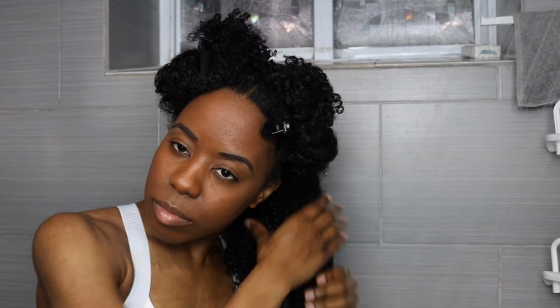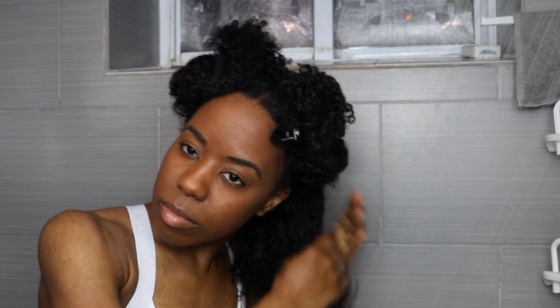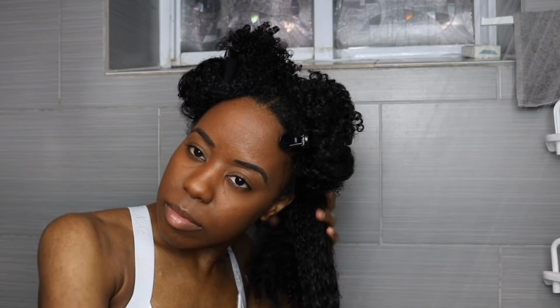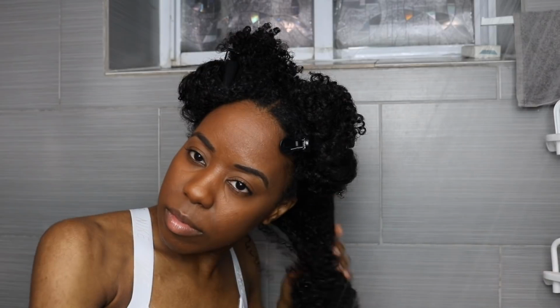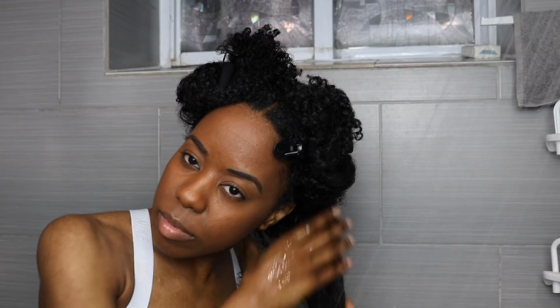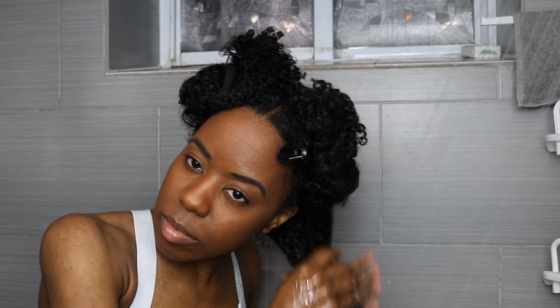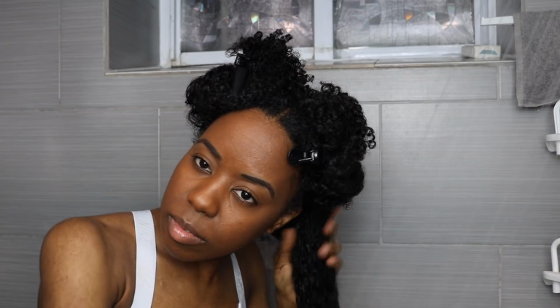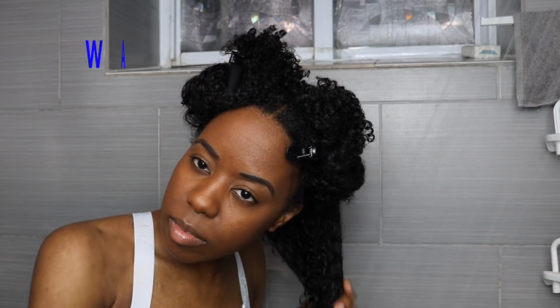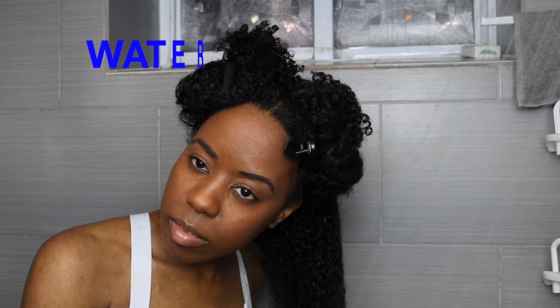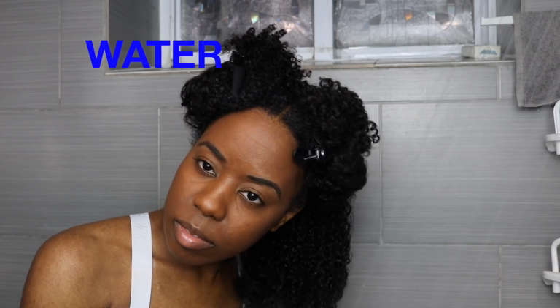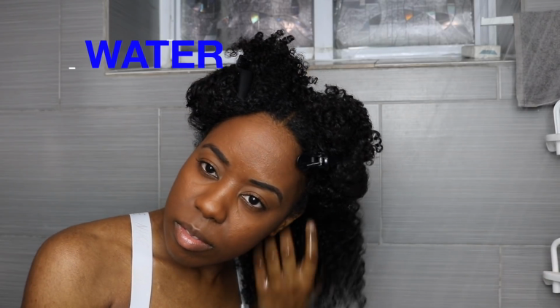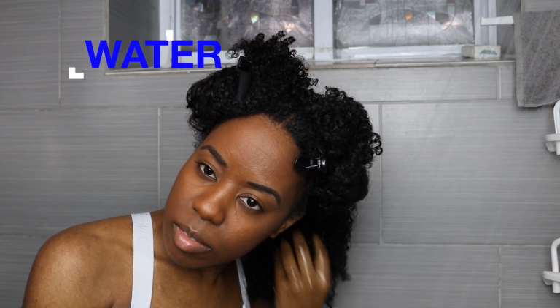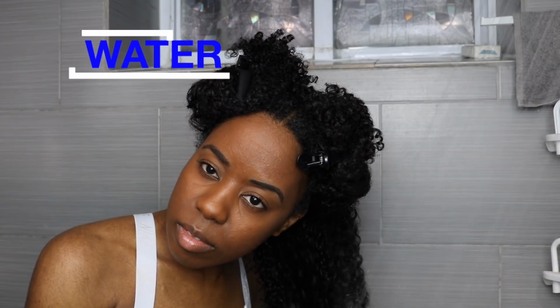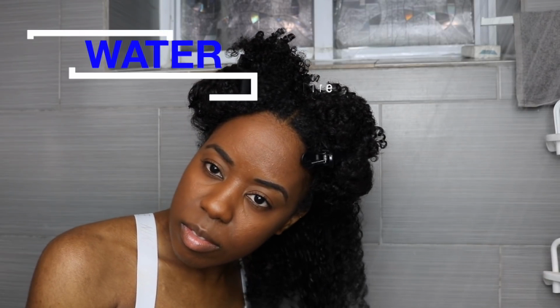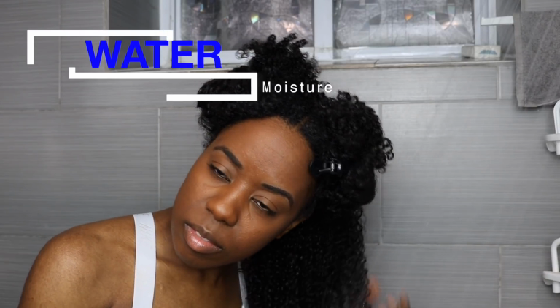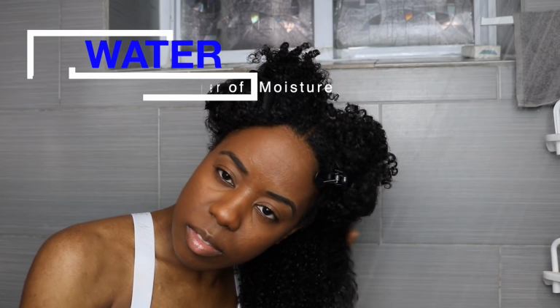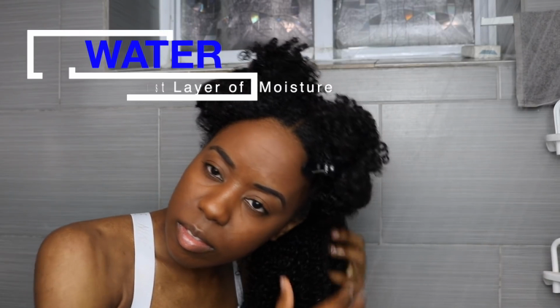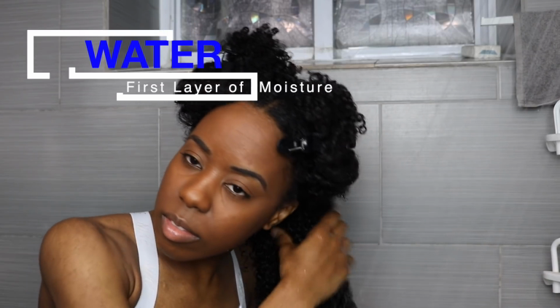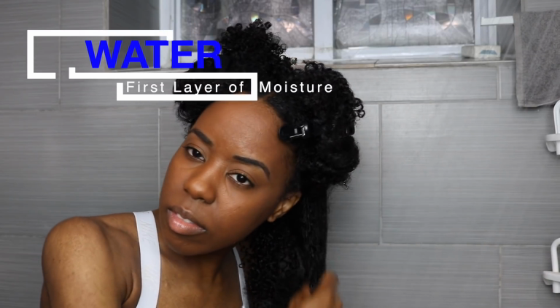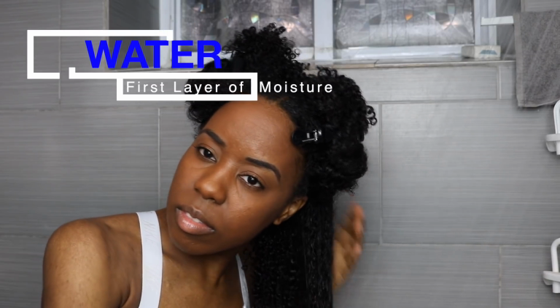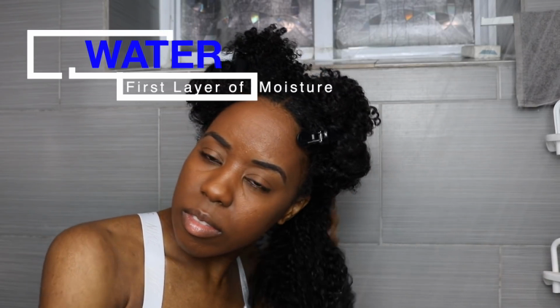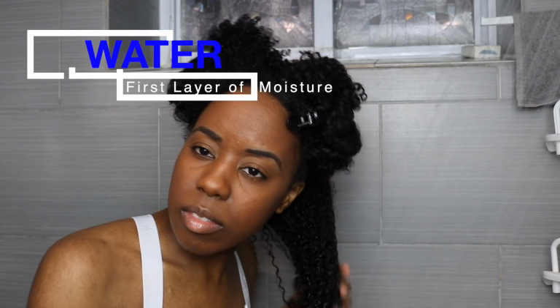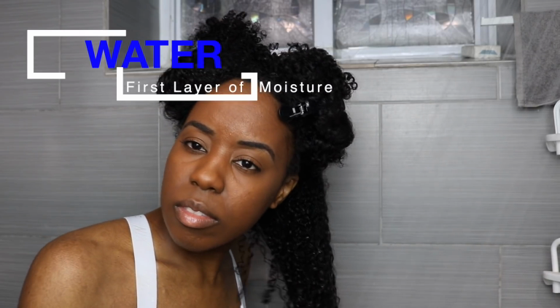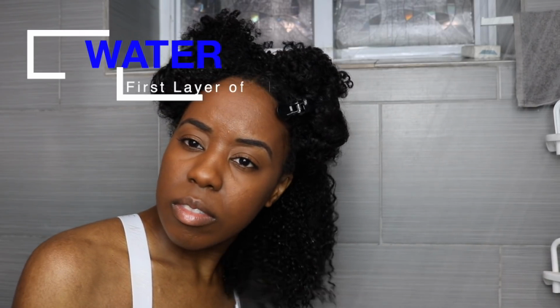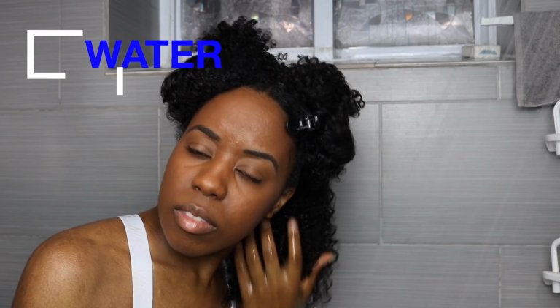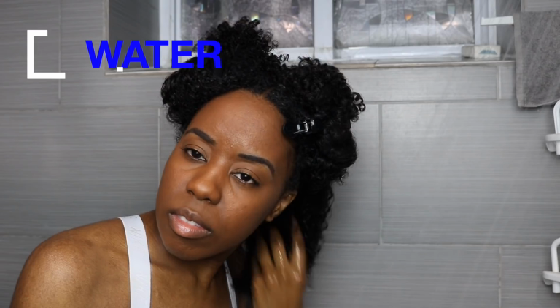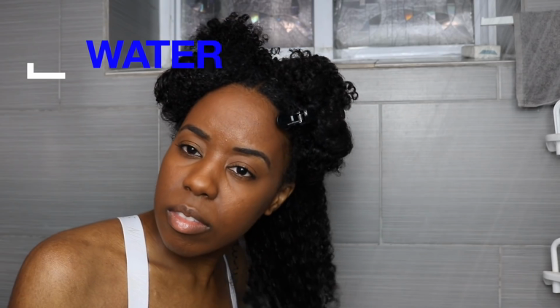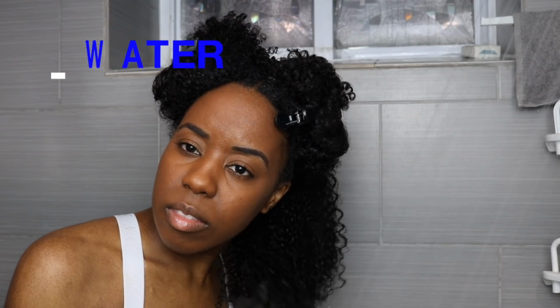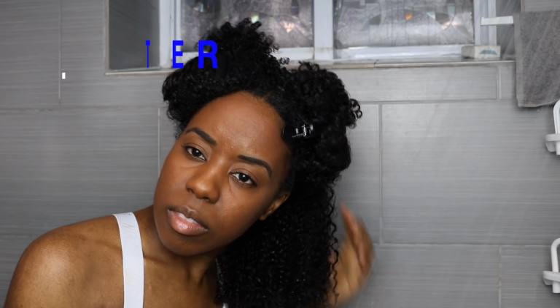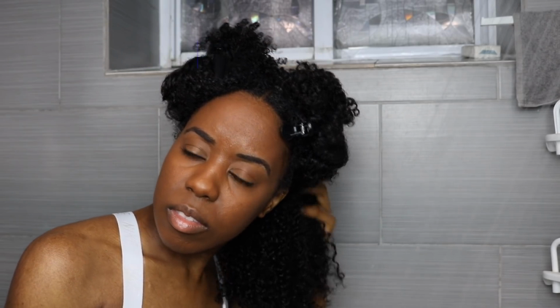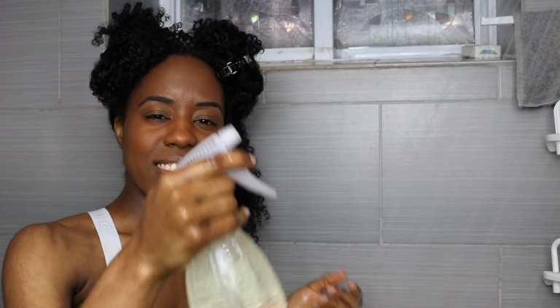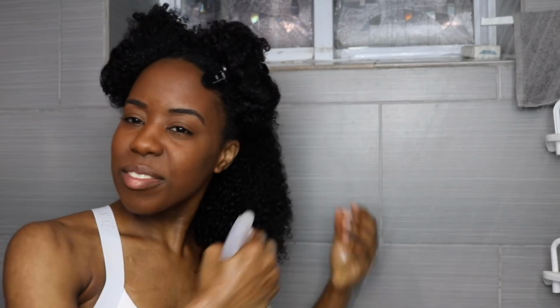Starting off with the back section, we're just gonna drench our hair with water, and this is gonna be our first layer of moisture that we're gonna need for our wash and go.